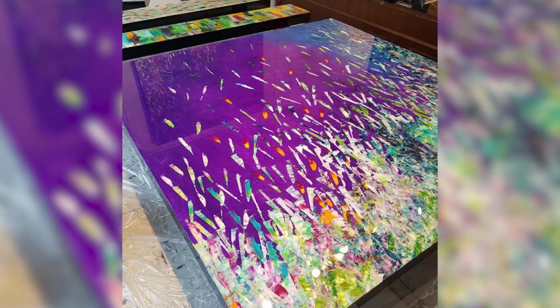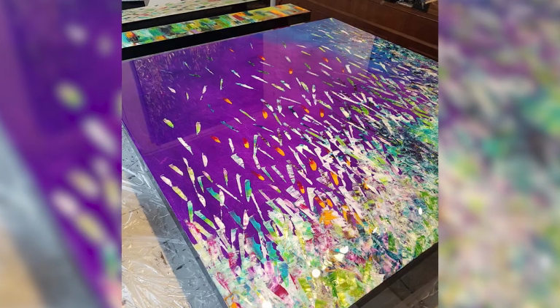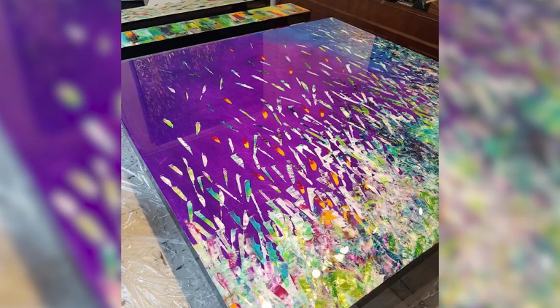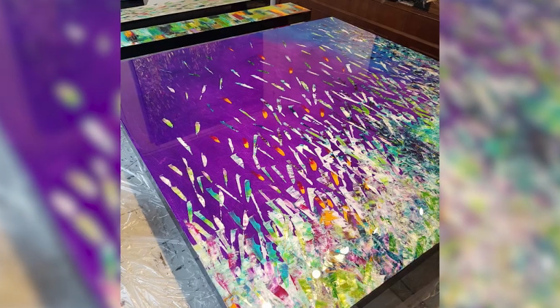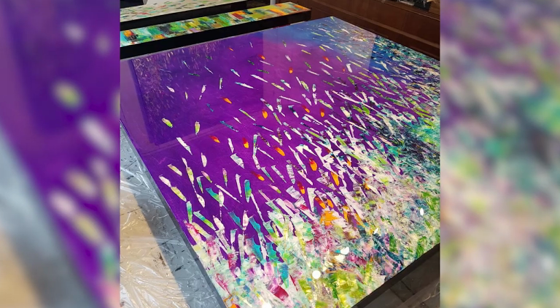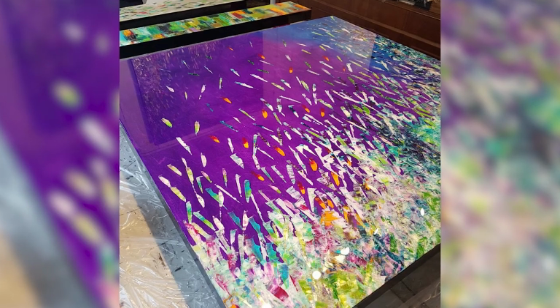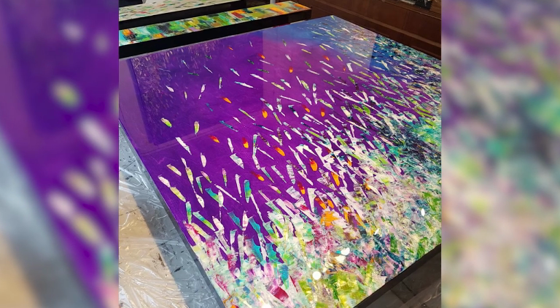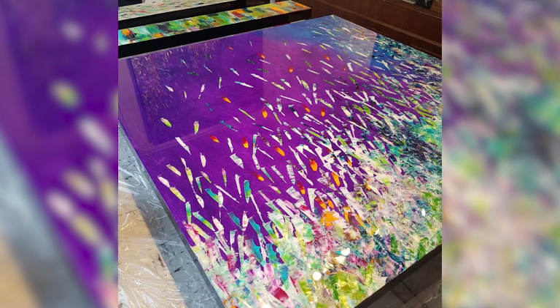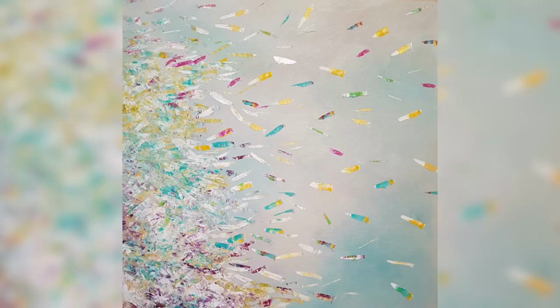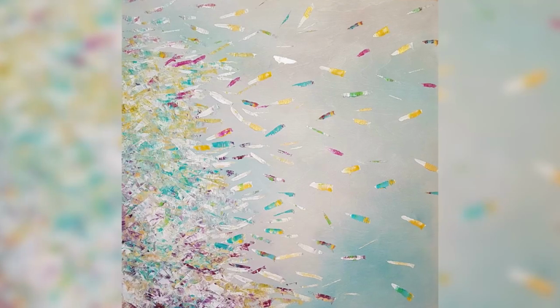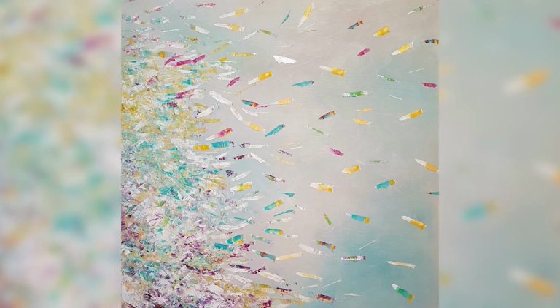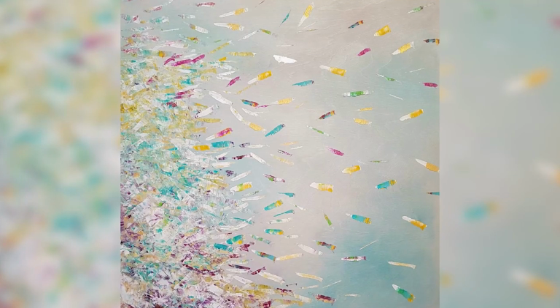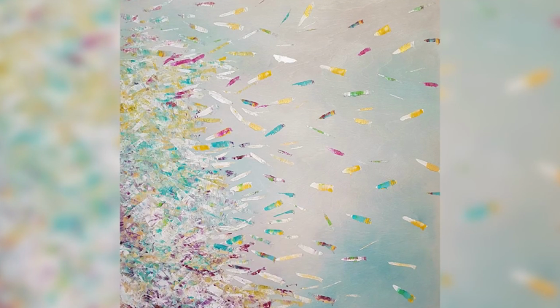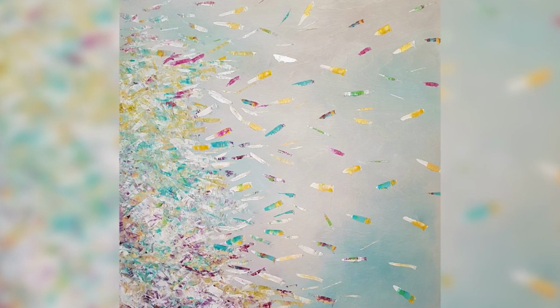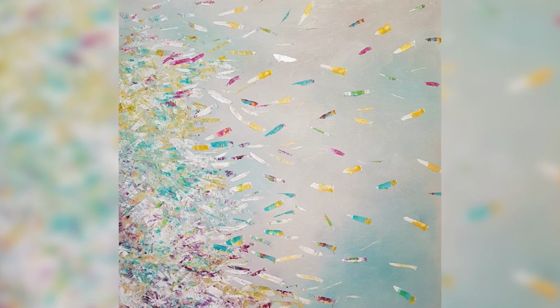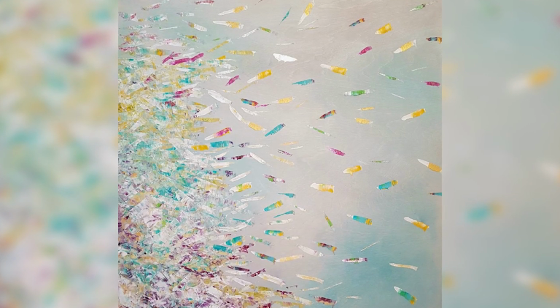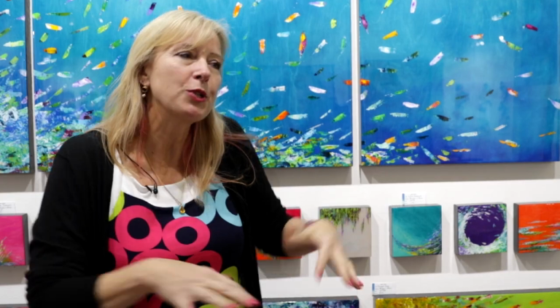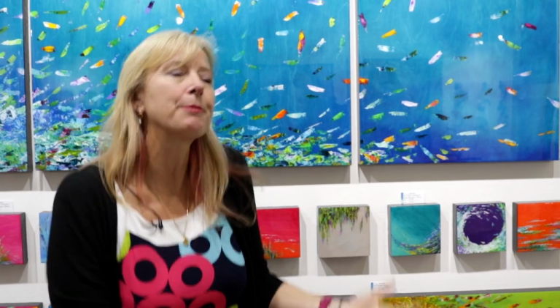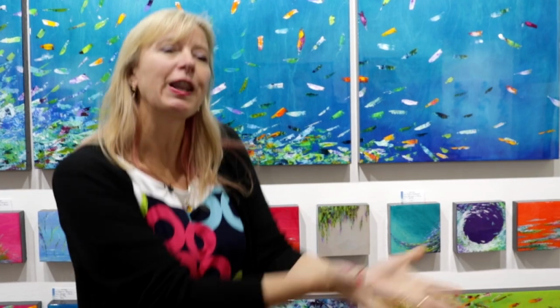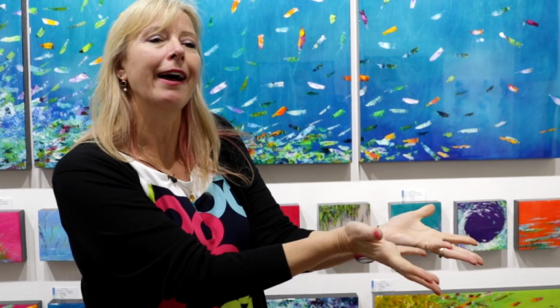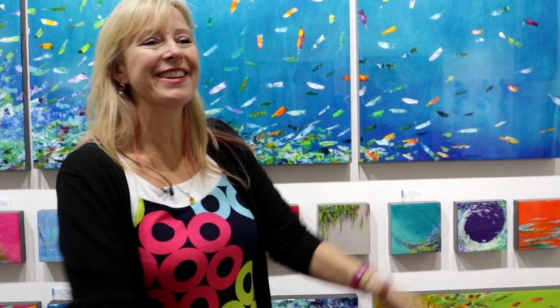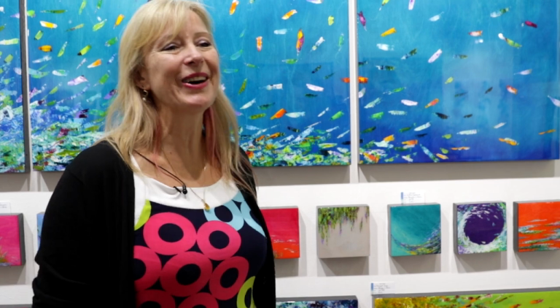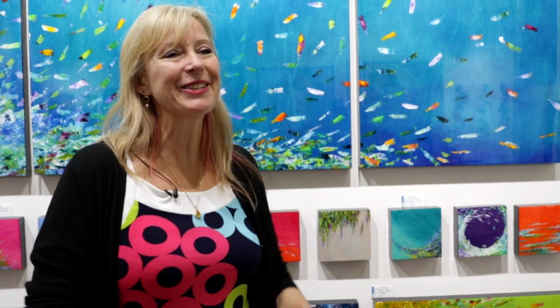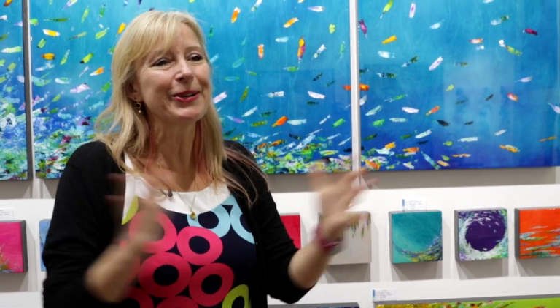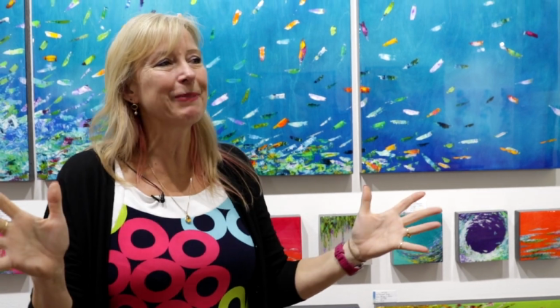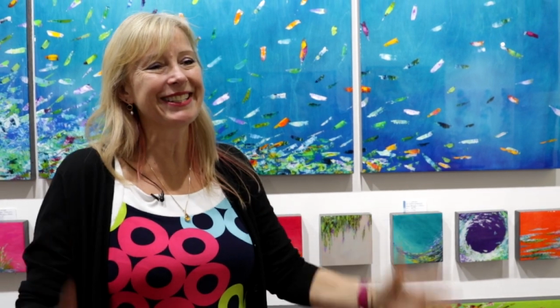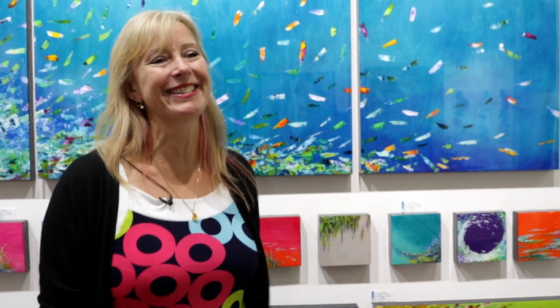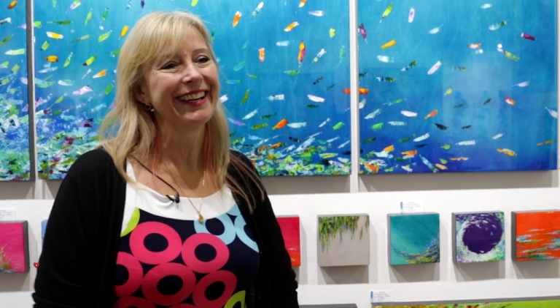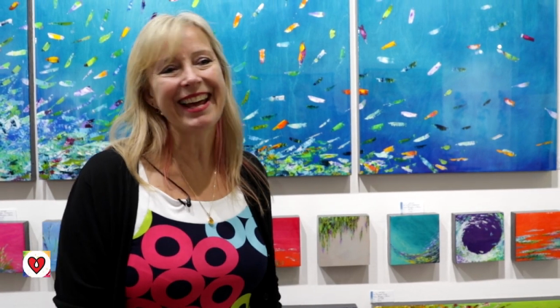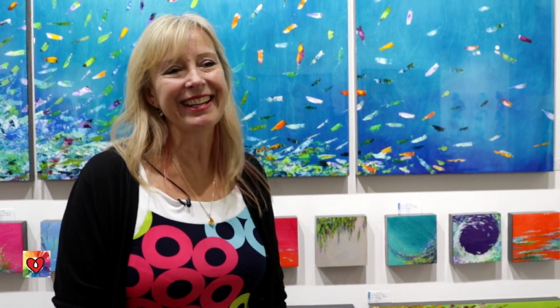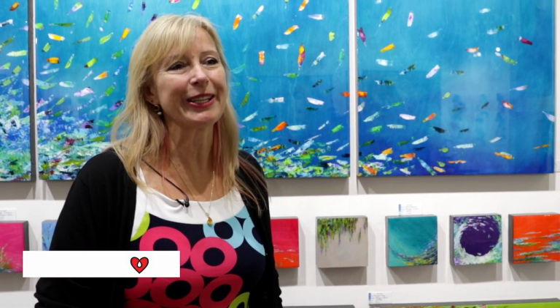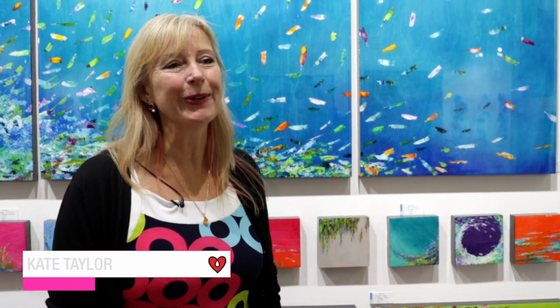People say, do you have a hard time parting with your art? I'm like, no — because it's kind of like your babies: you want them to fly and you want them to go to good places, and I think that's really cool.